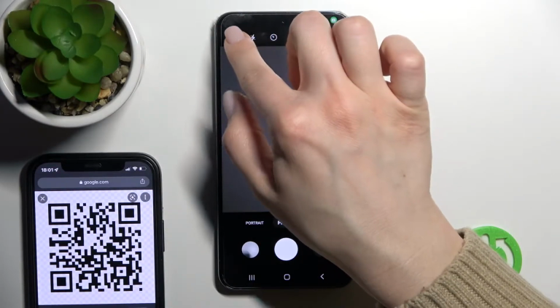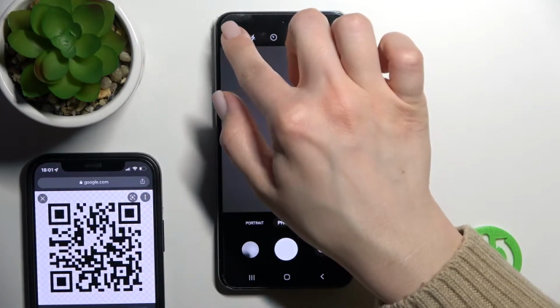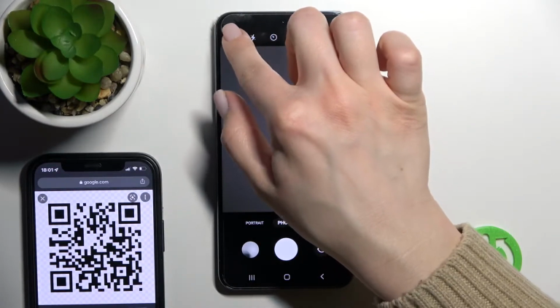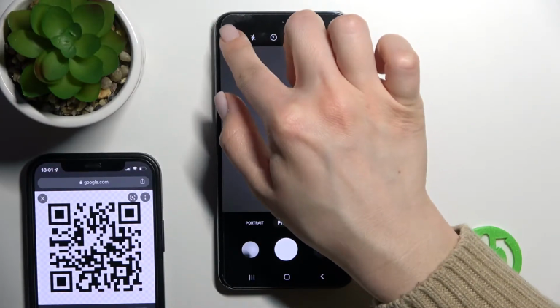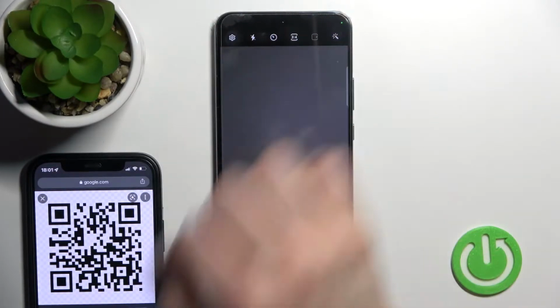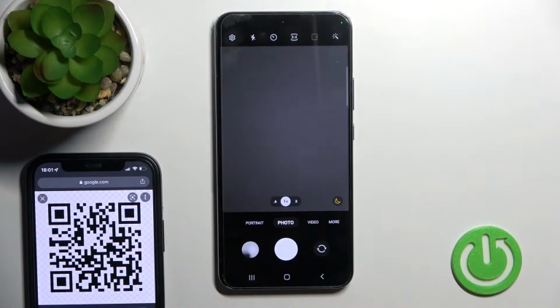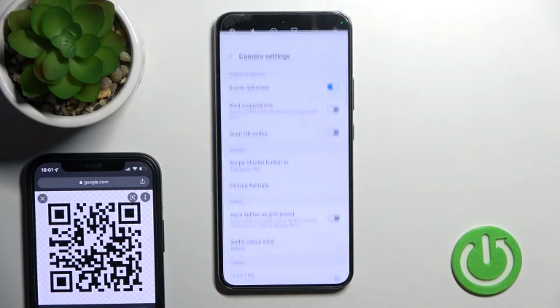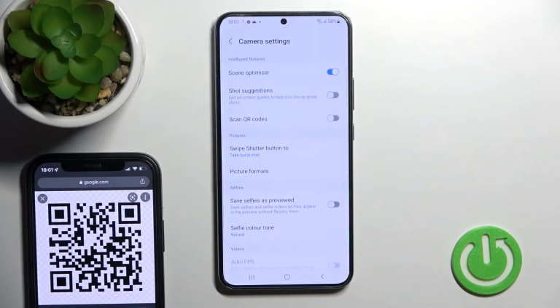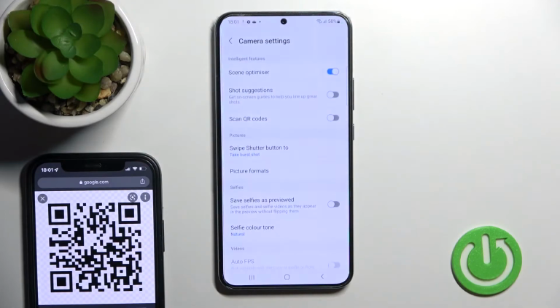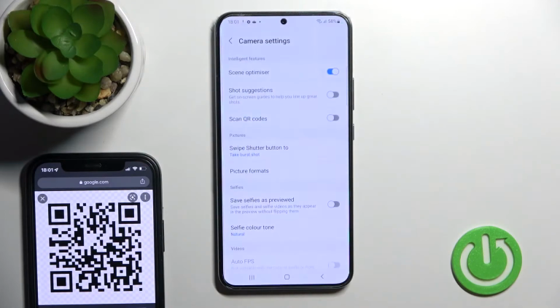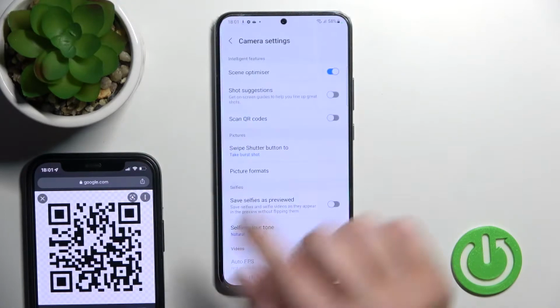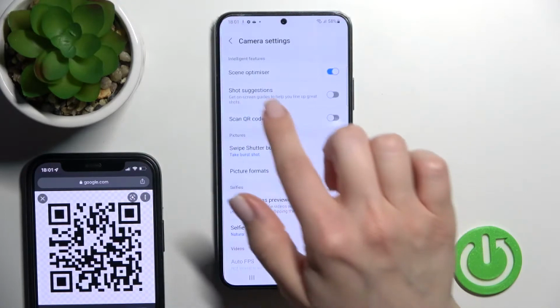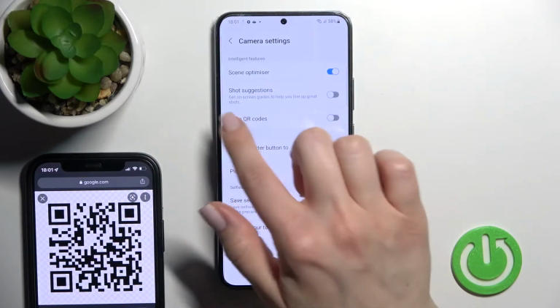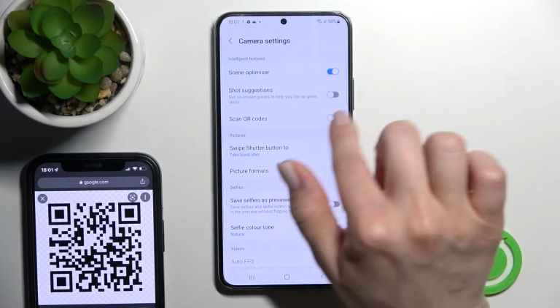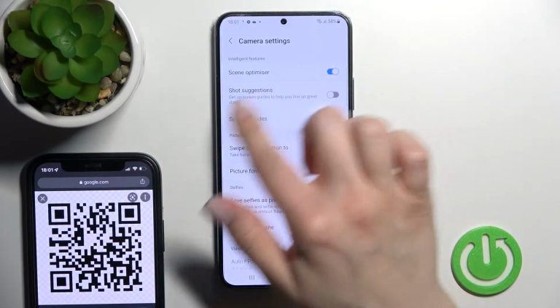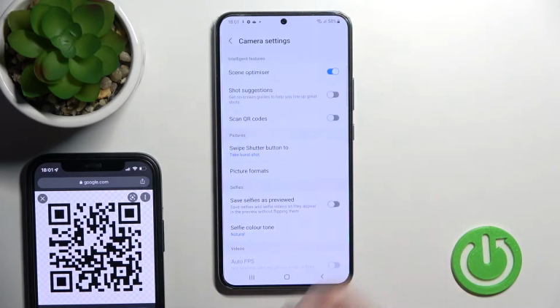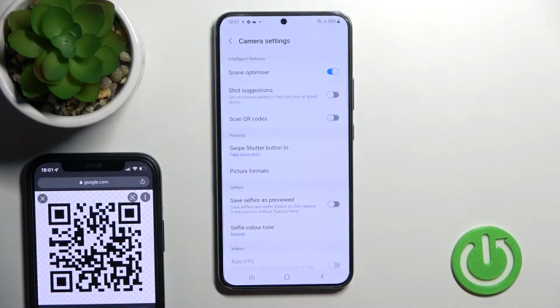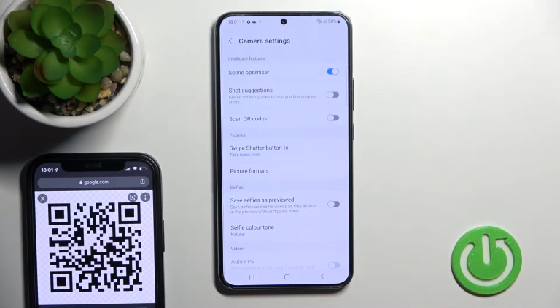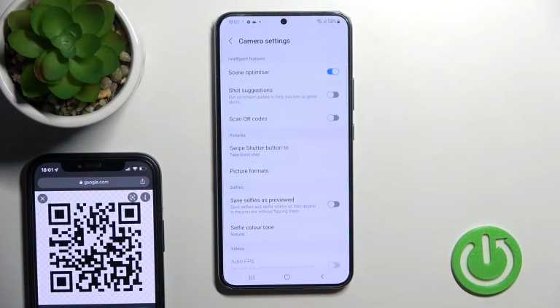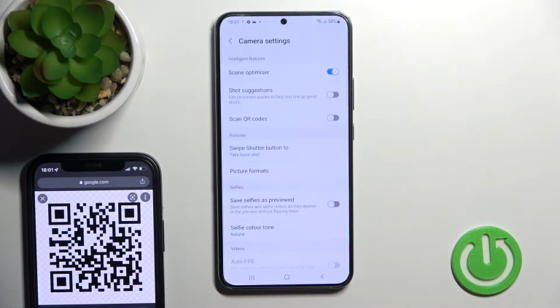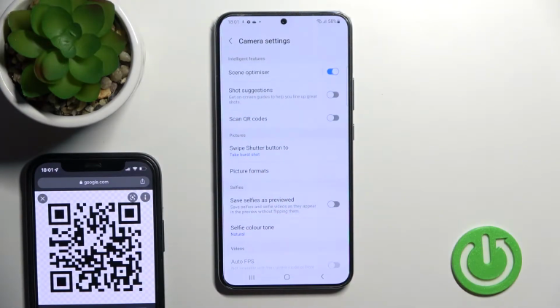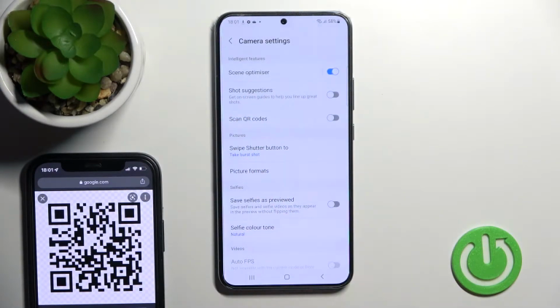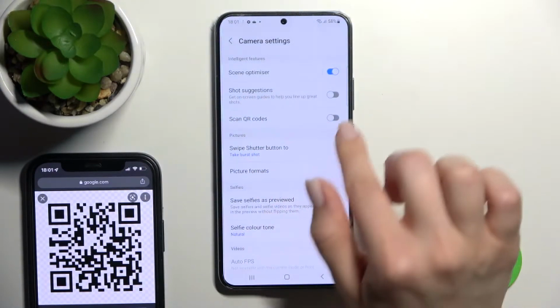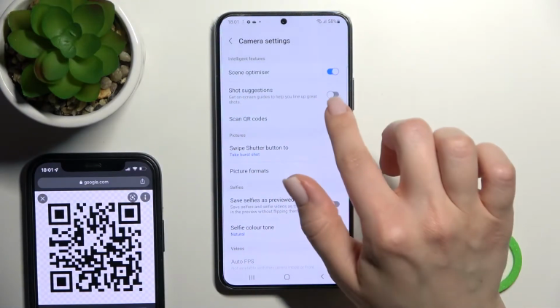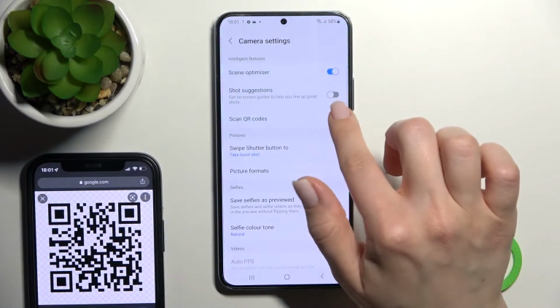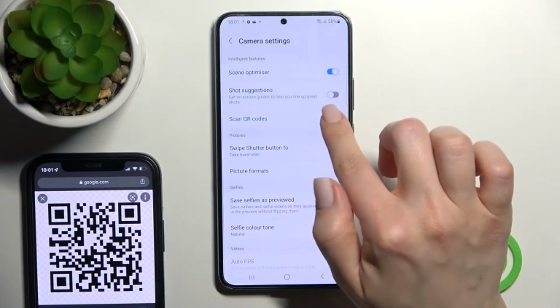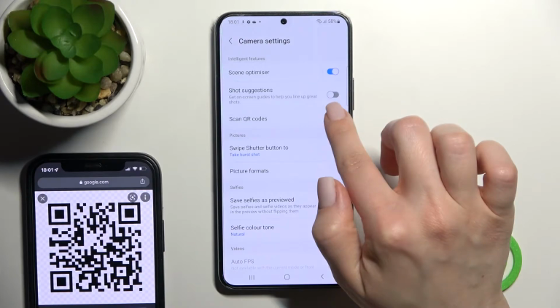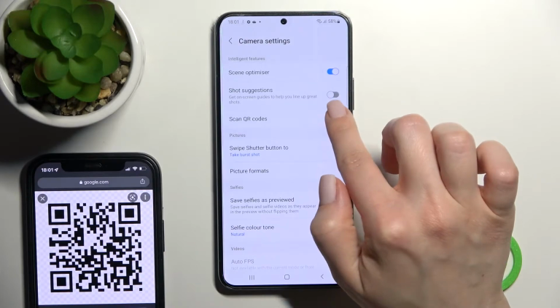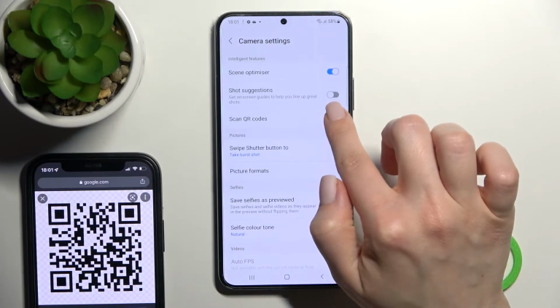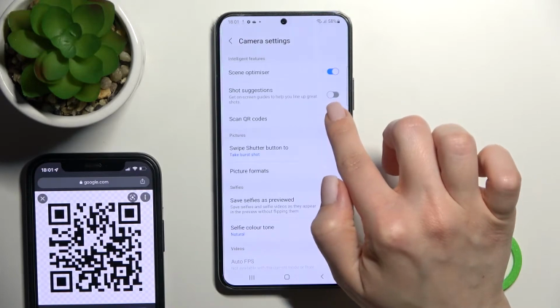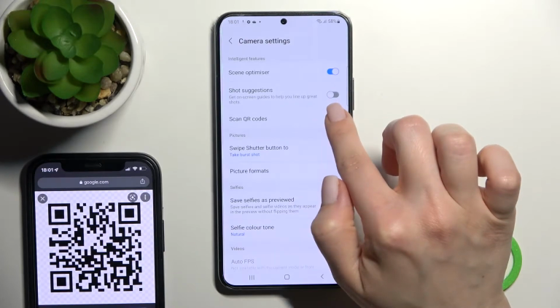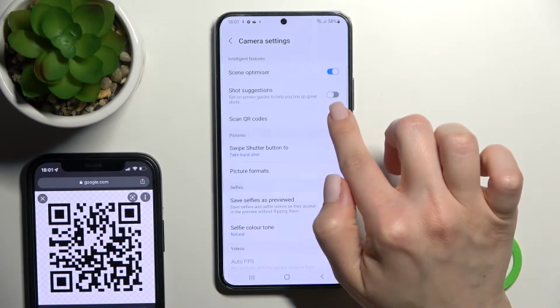Here on the upper left corner, tap on the settings icon, and here you'll see the 'Scan QR Code' switcher.